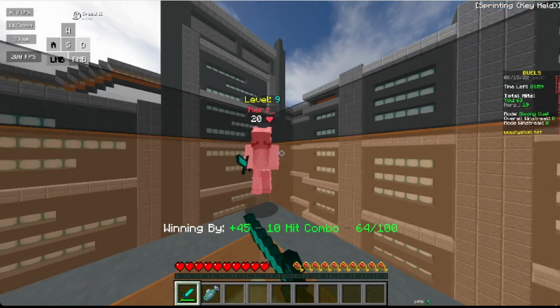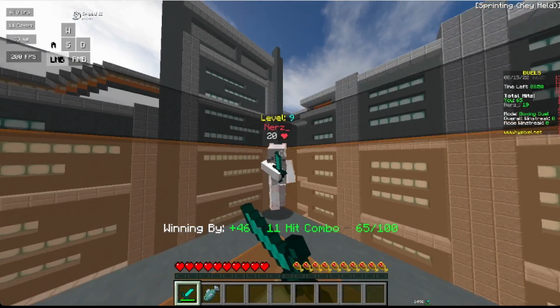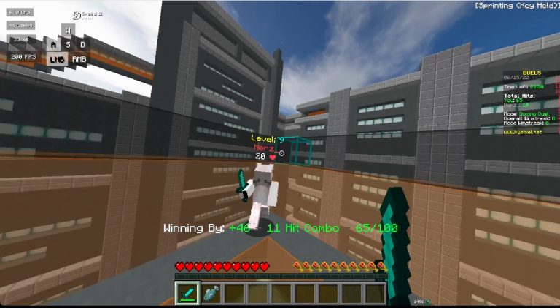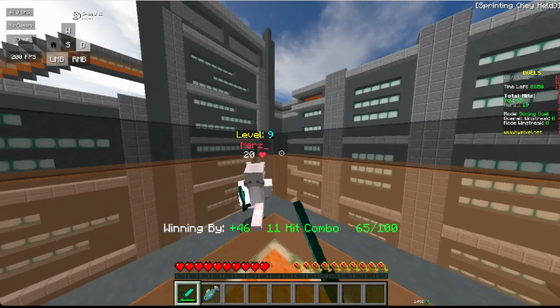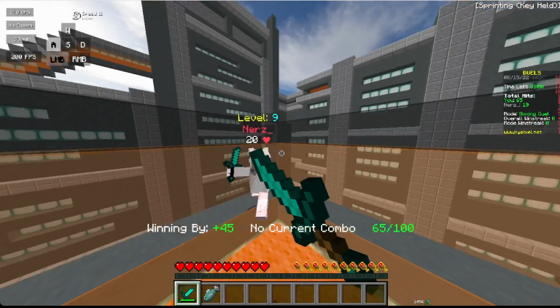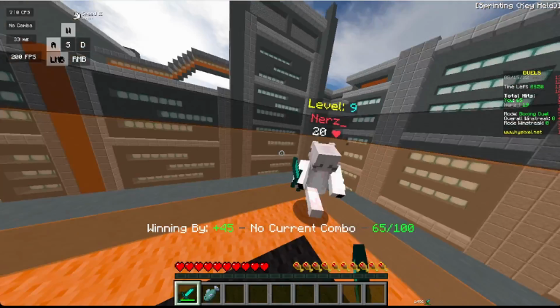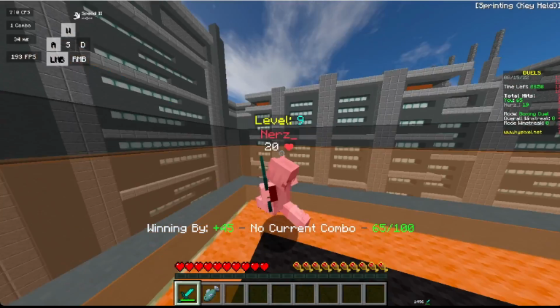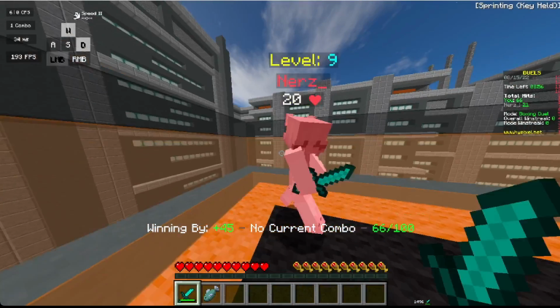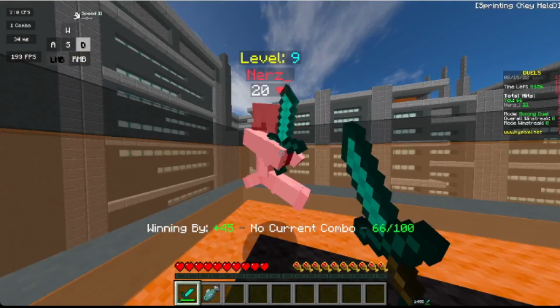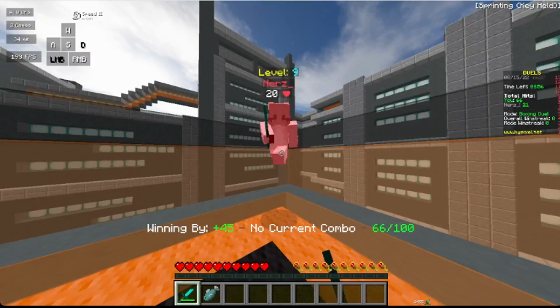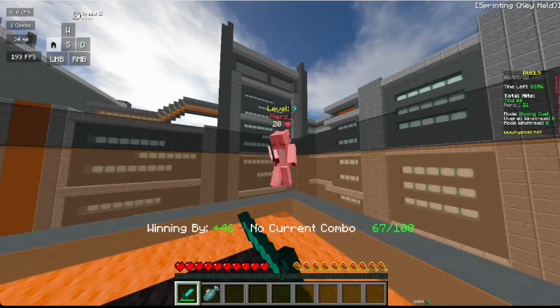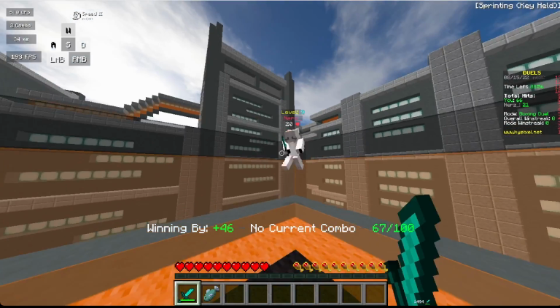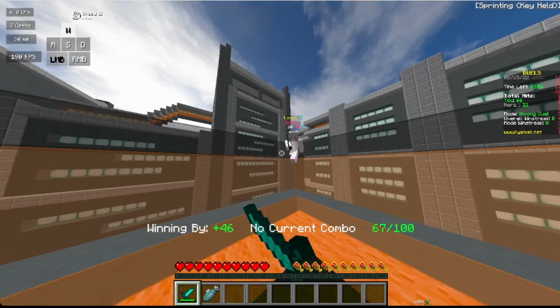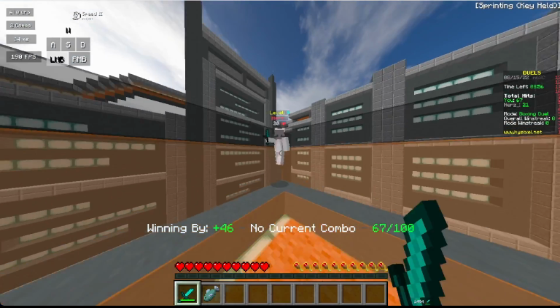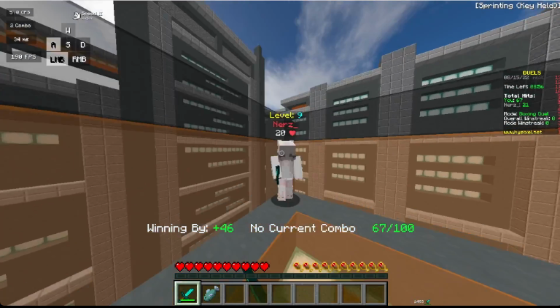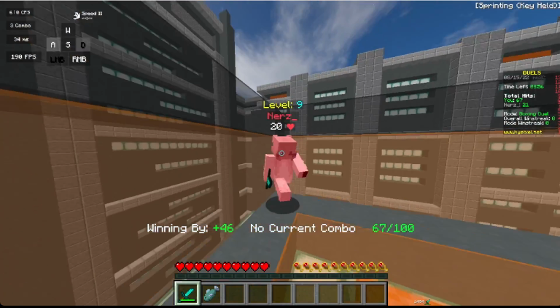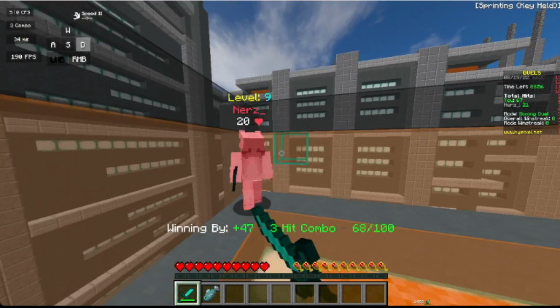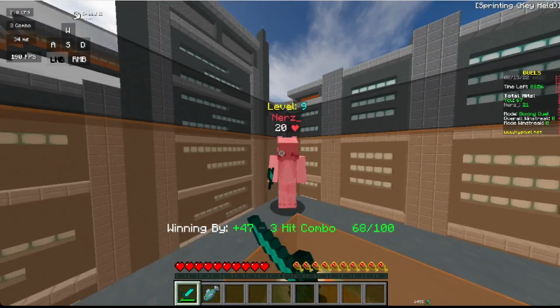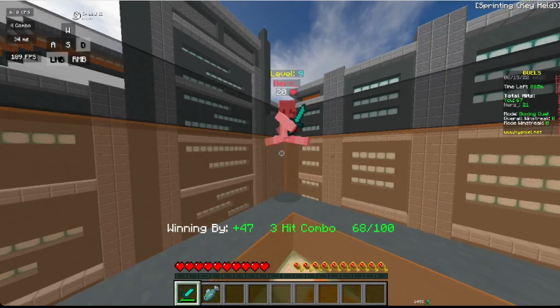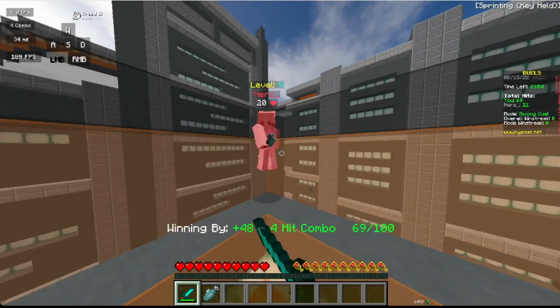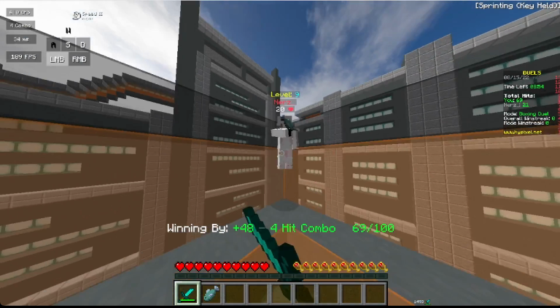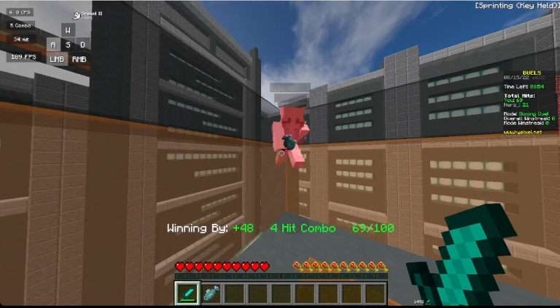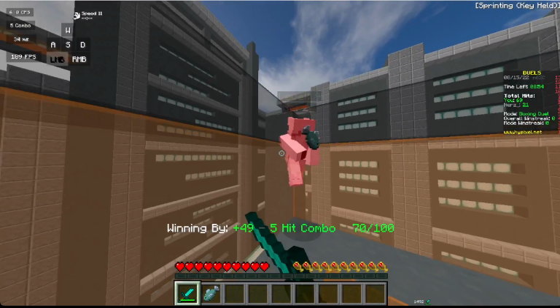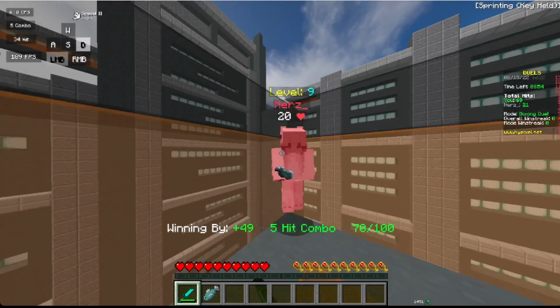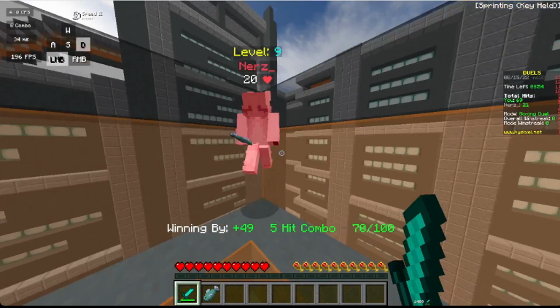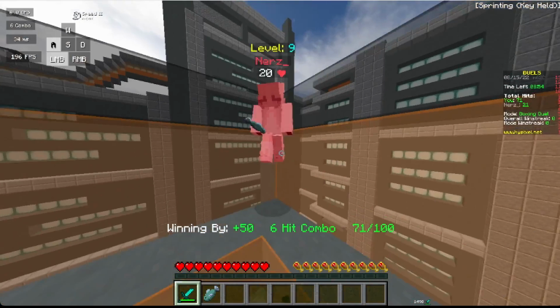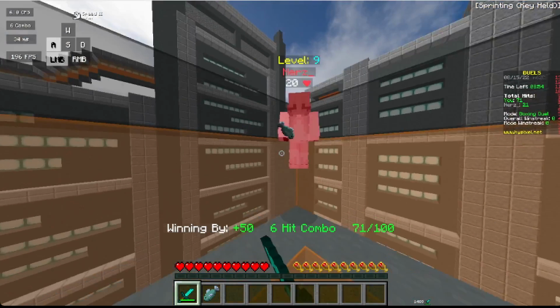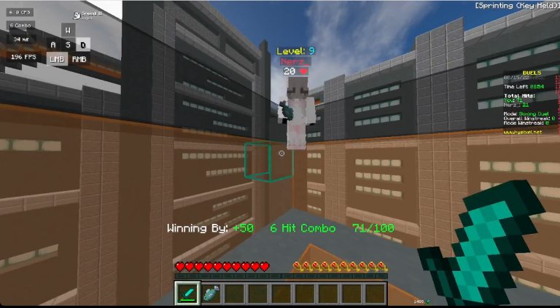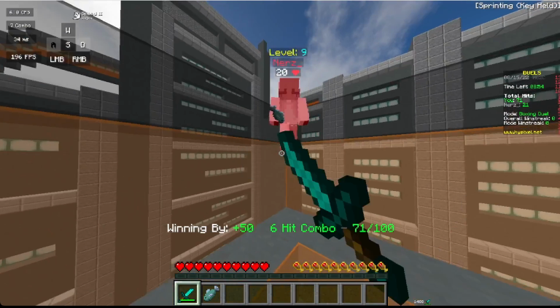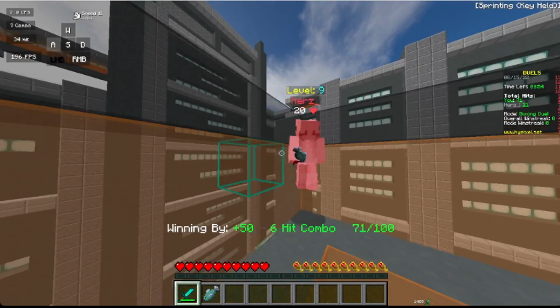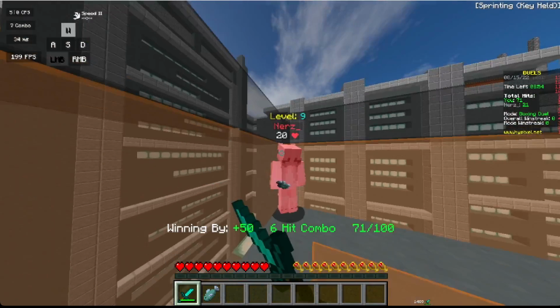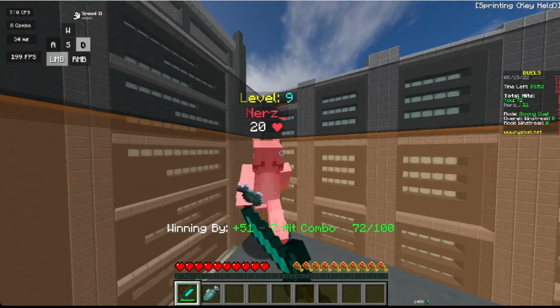Personally, I prefer to strafe while W-tapping. This allows me to get the most efficient combo.